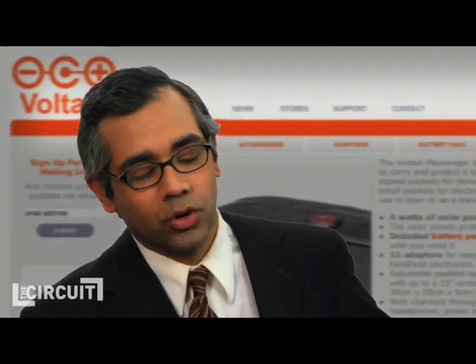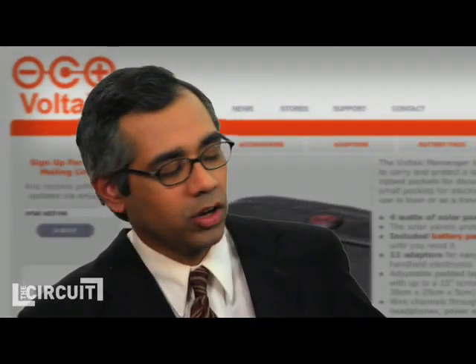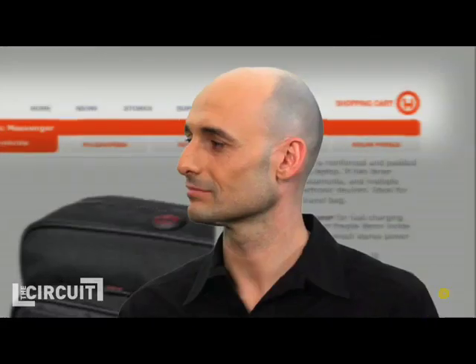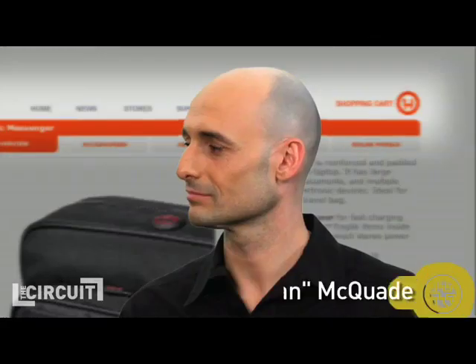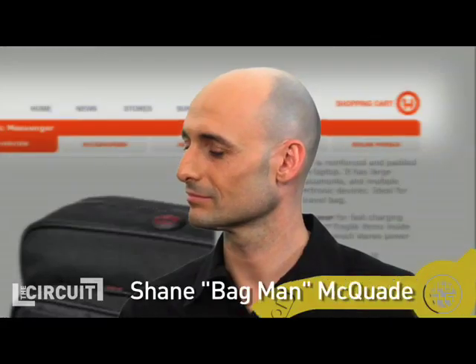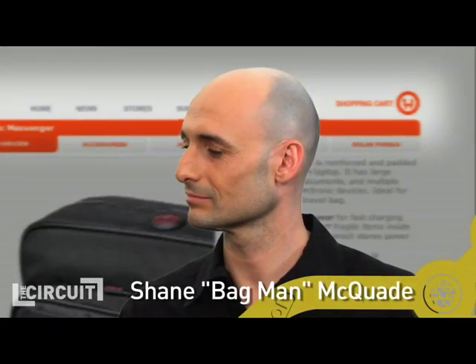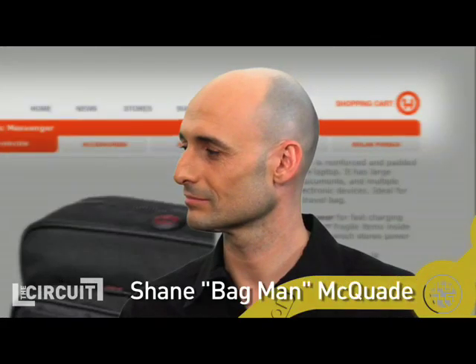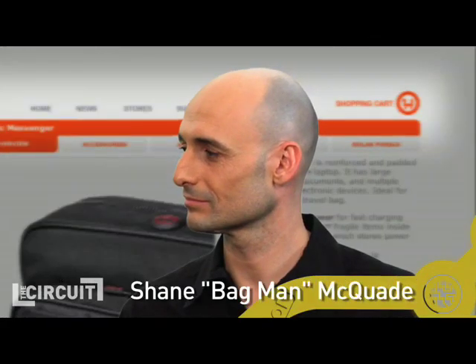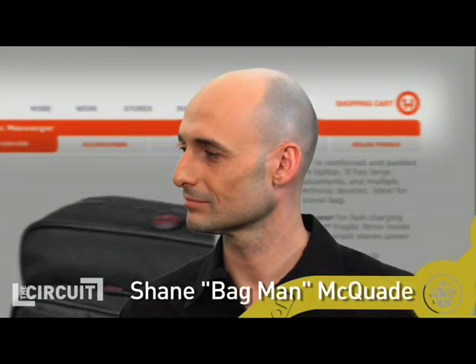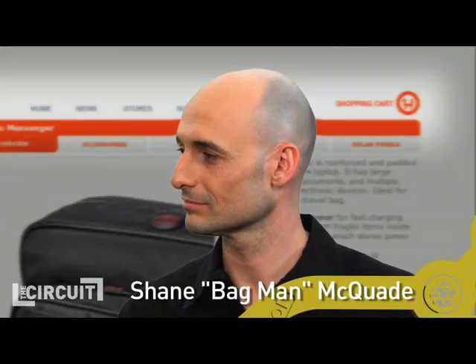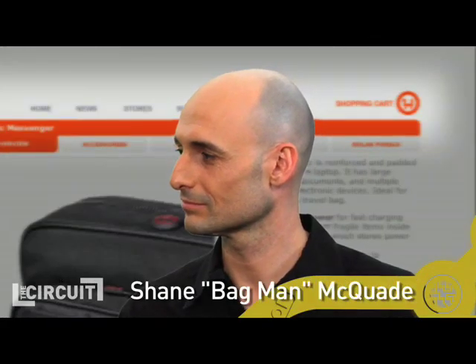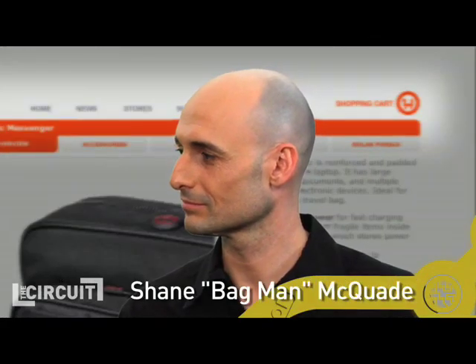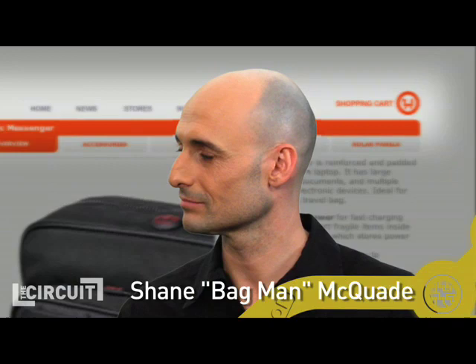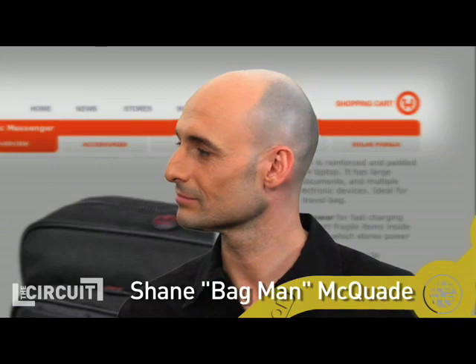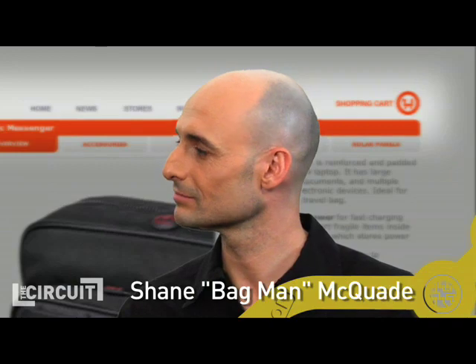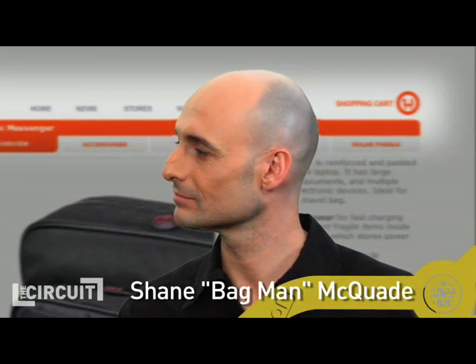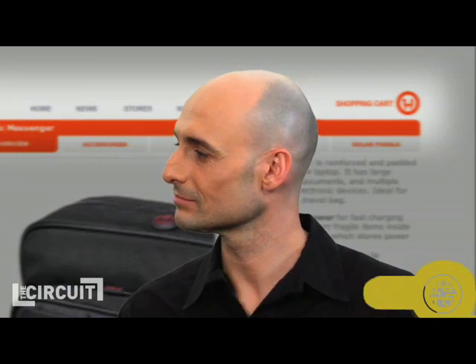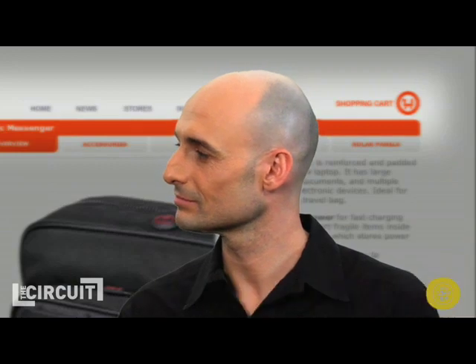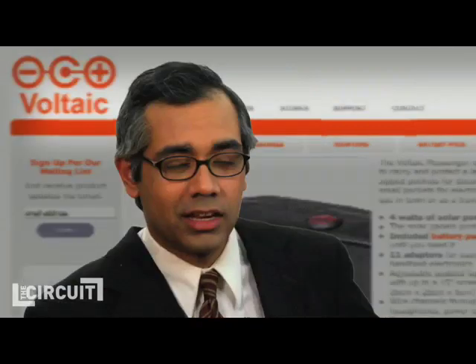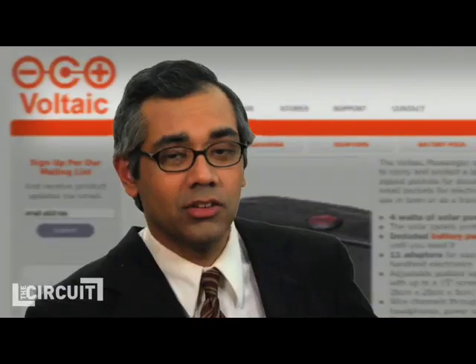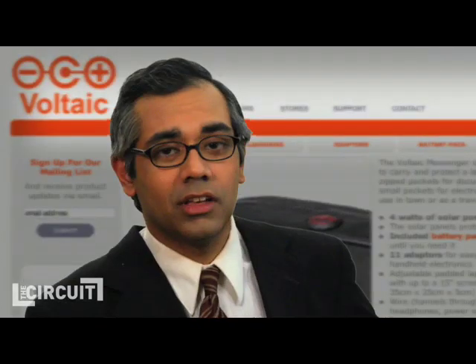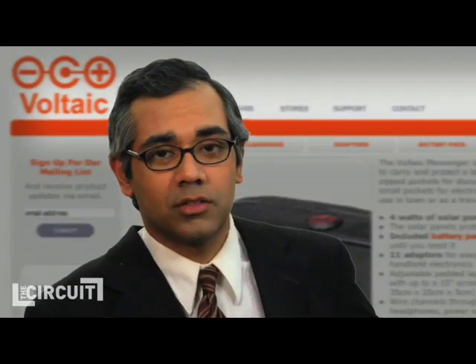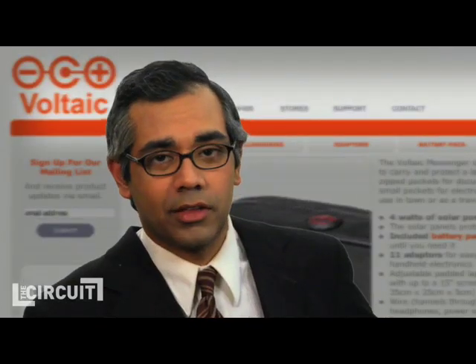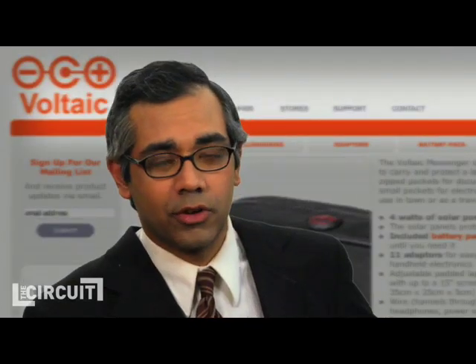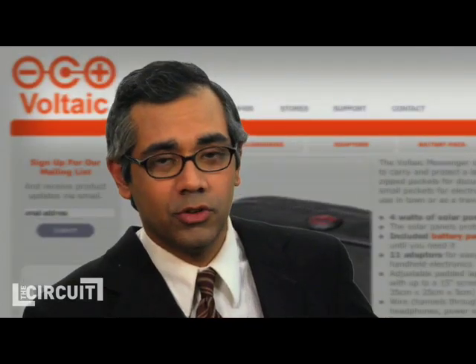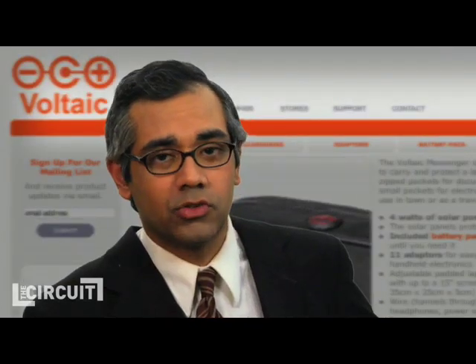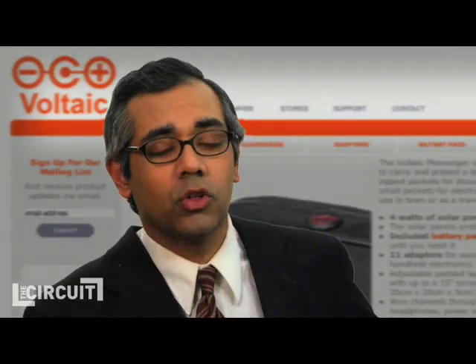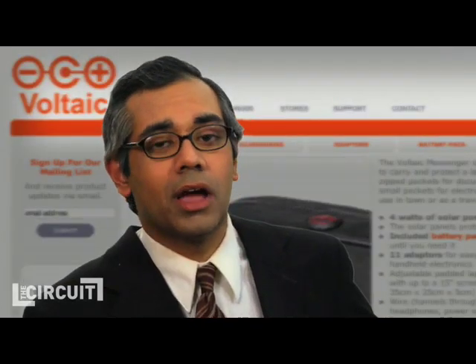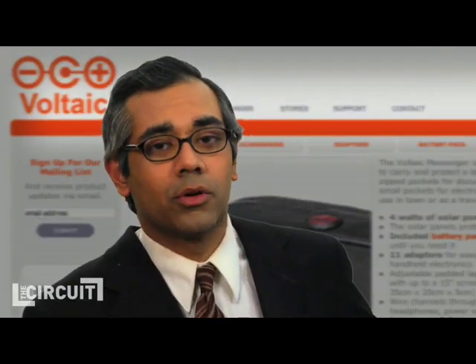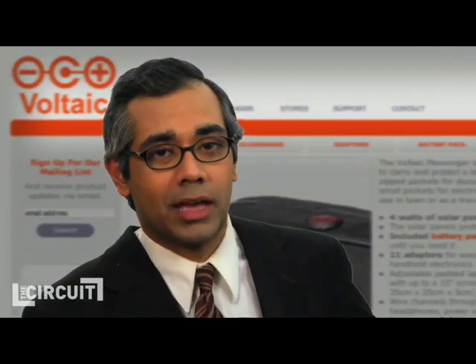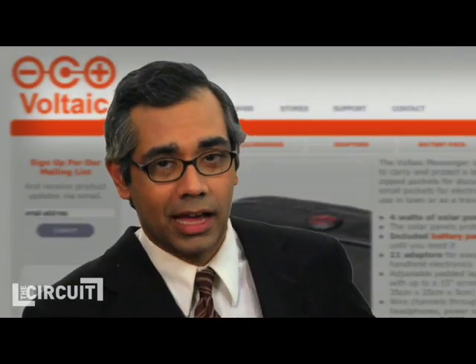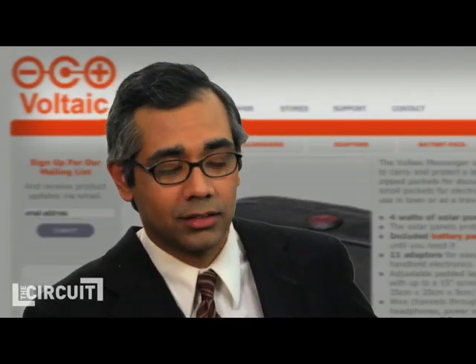We're here with Shane McQuaid, founder of Voltaic Systems, and he's here to tell us about their new solar-powered bag.